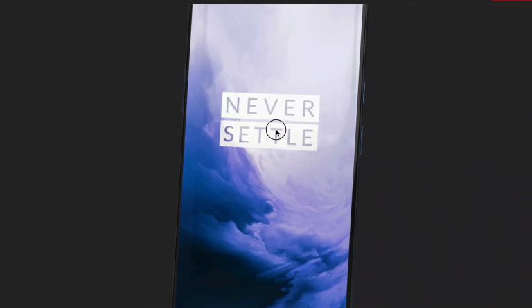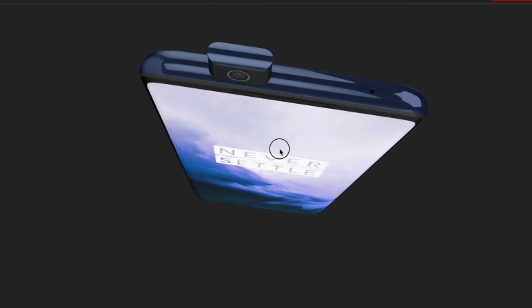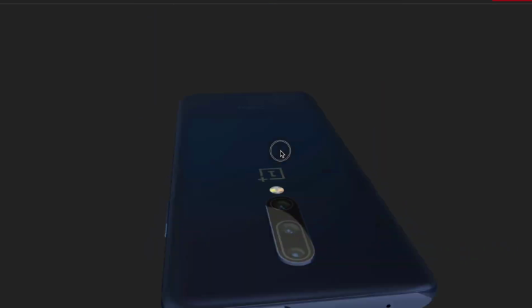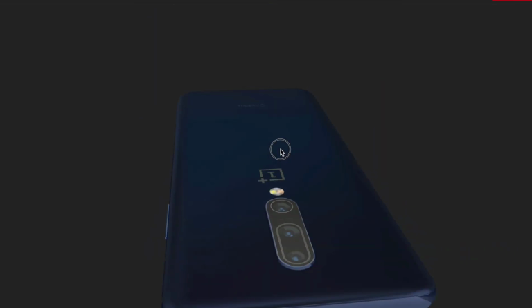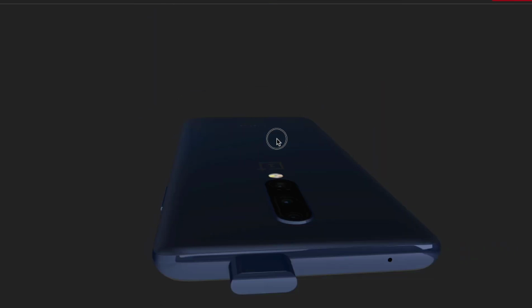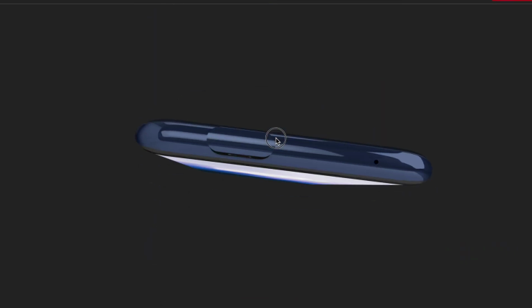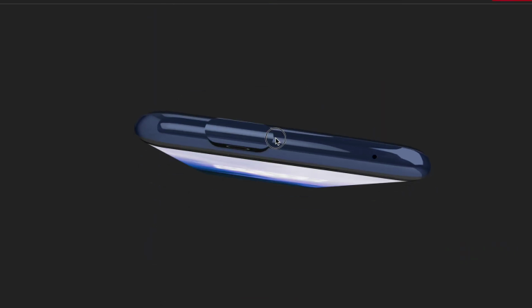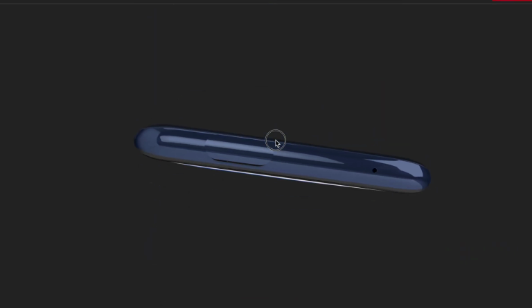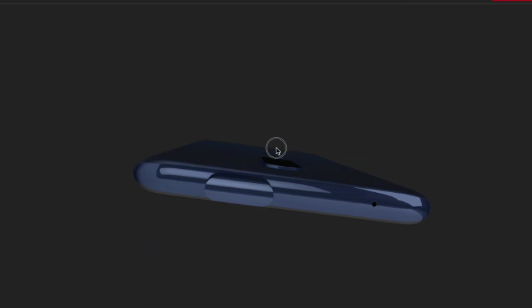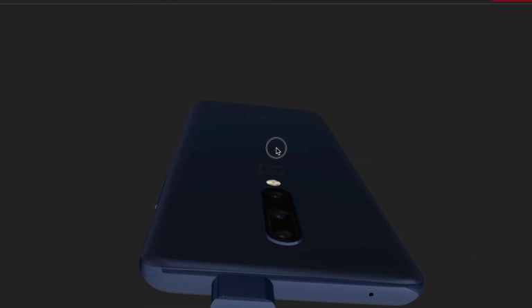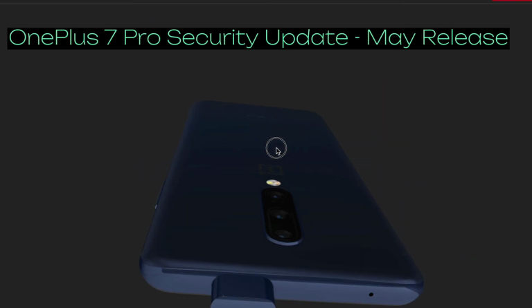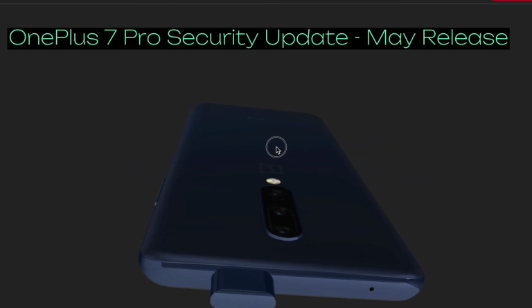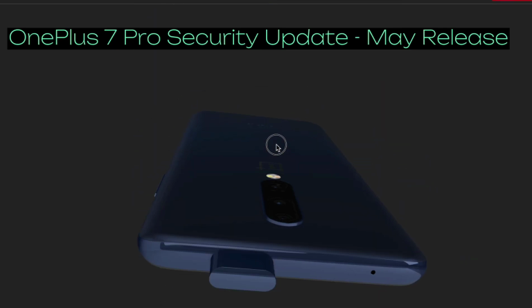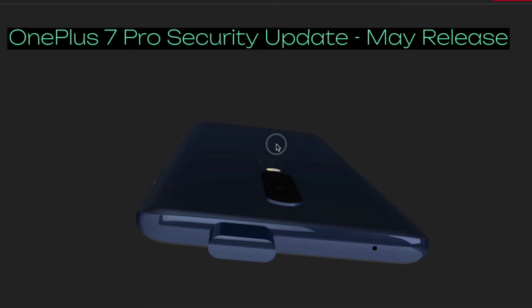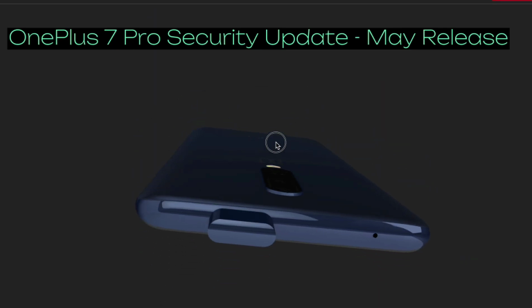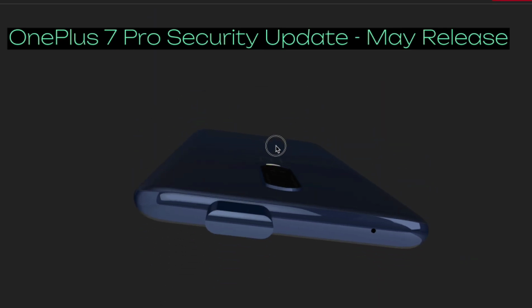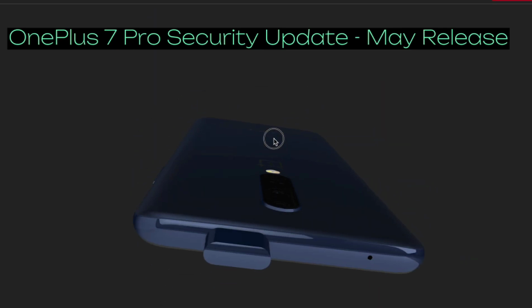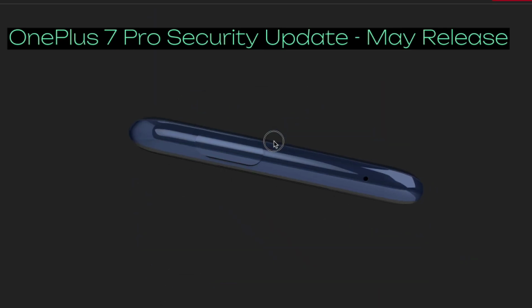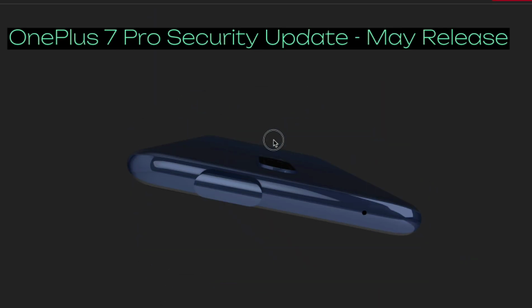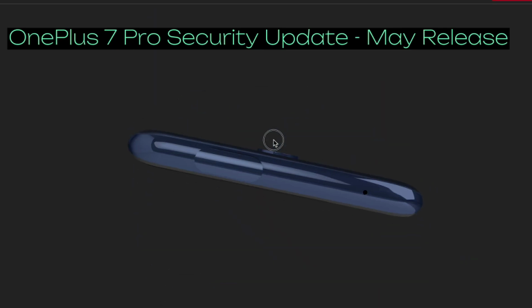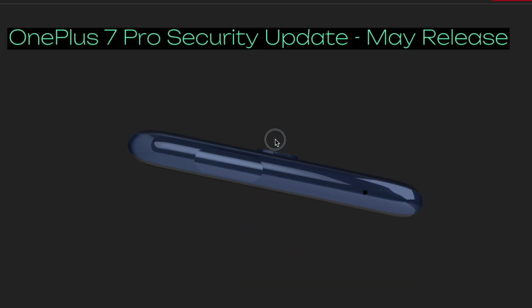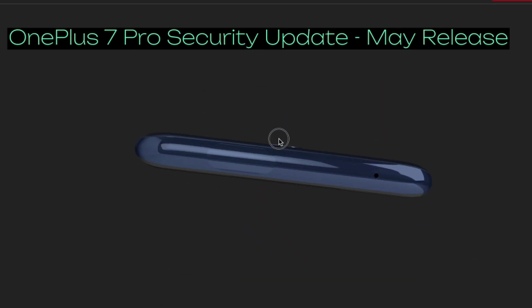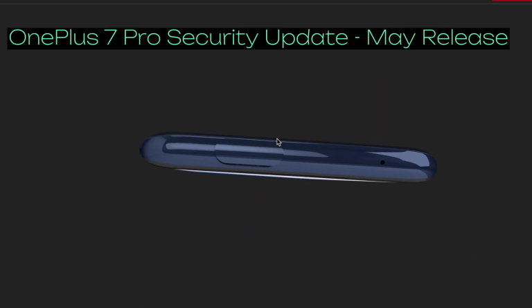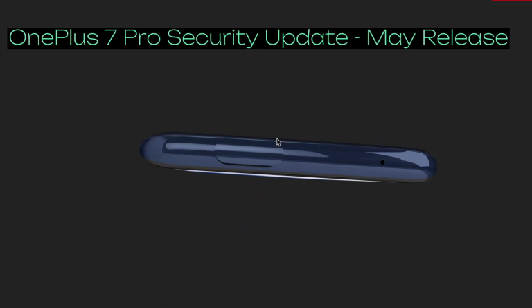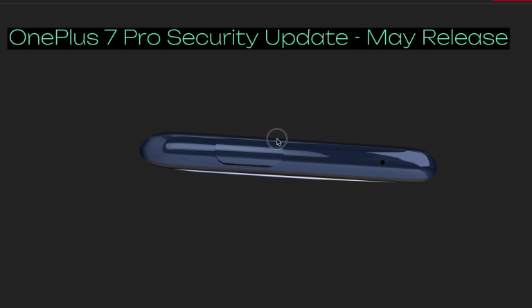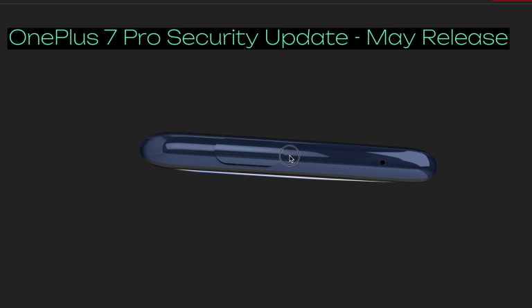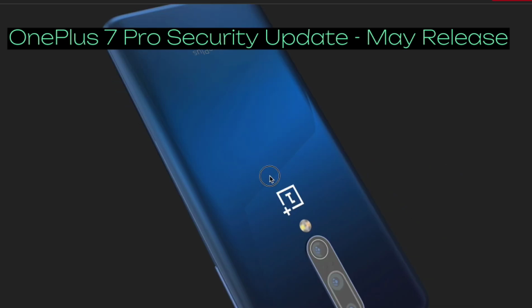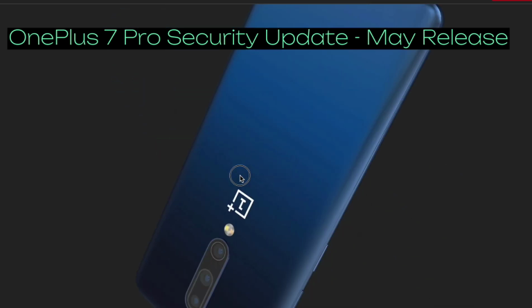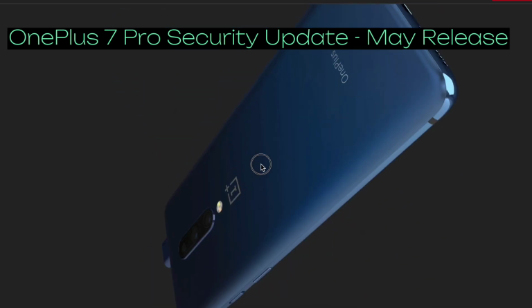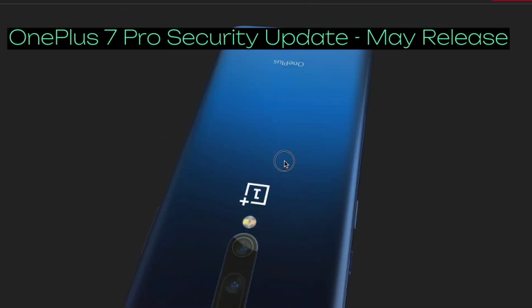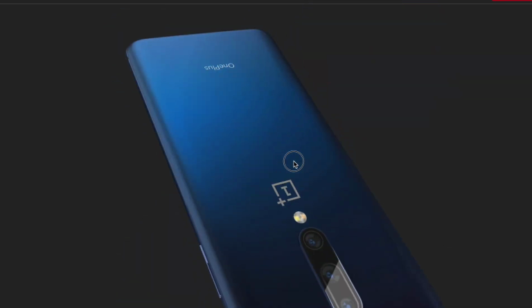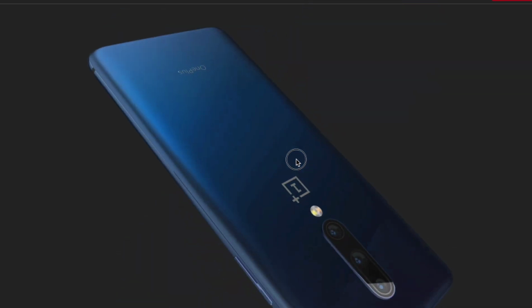Hello guys, I hope you are doing good. In this video, I will talk about the OnePlus 7 Pro latest security update.